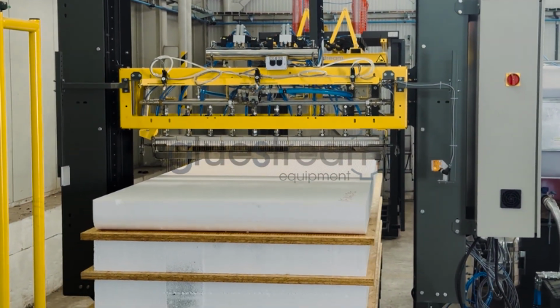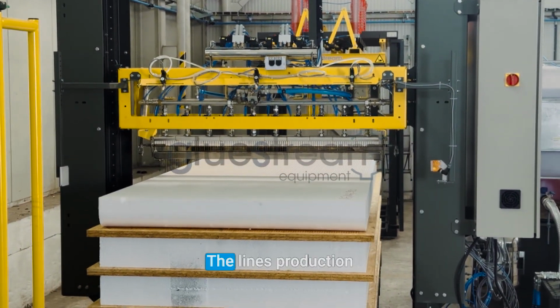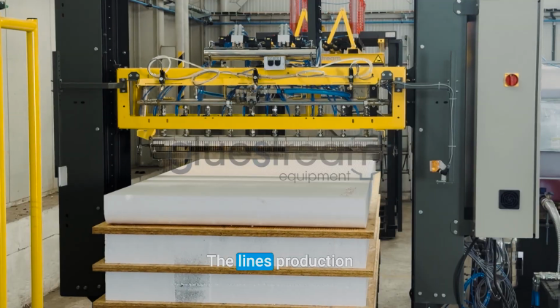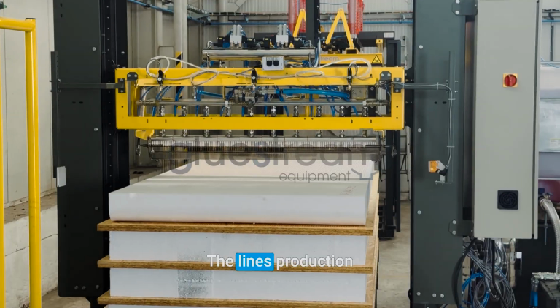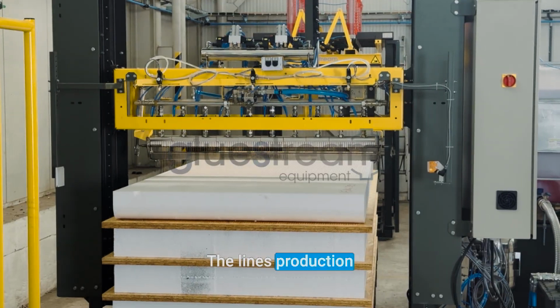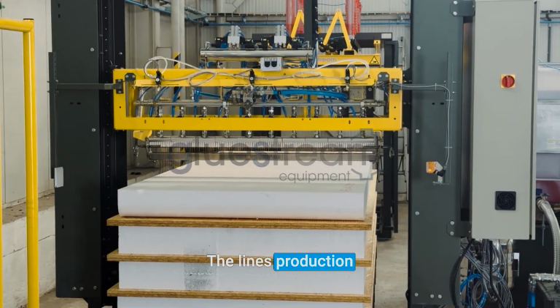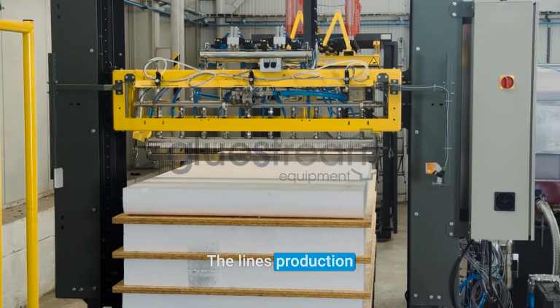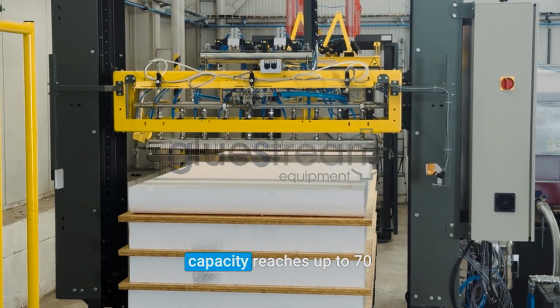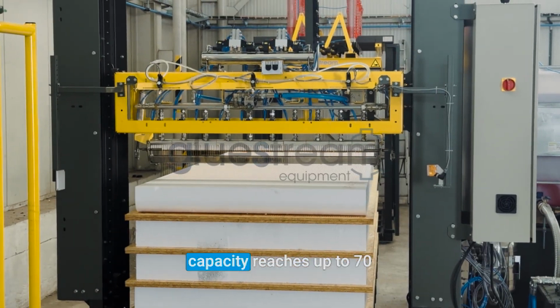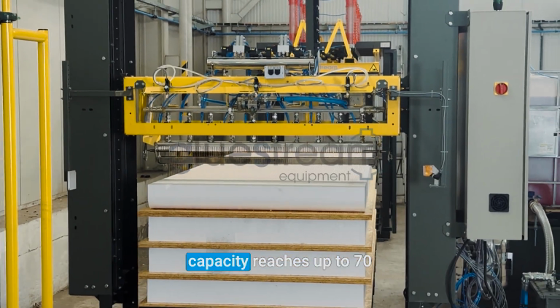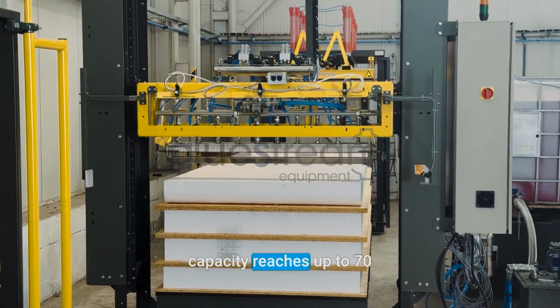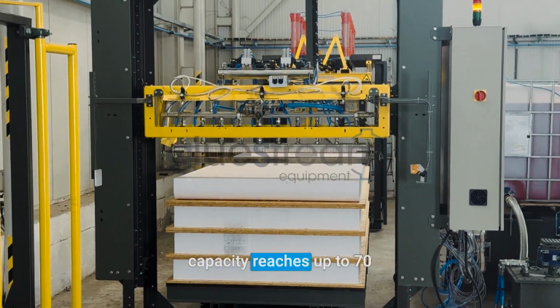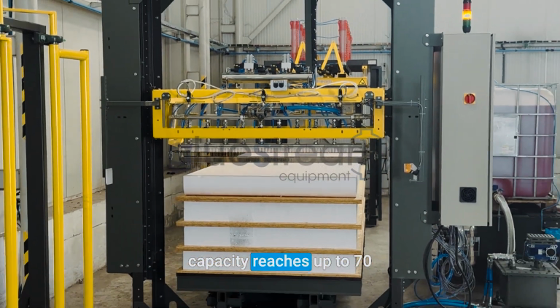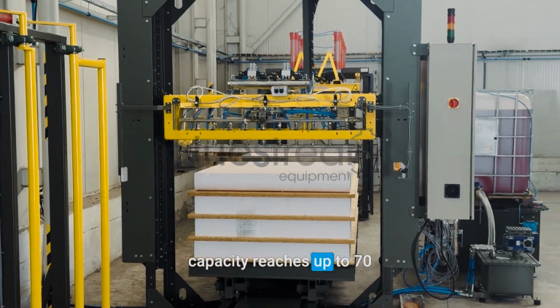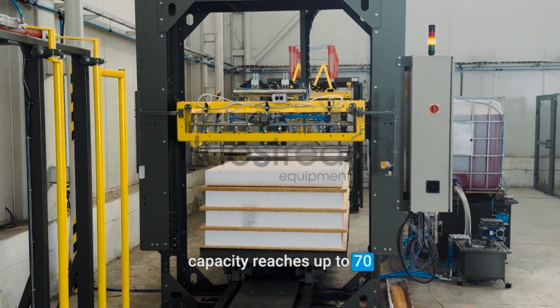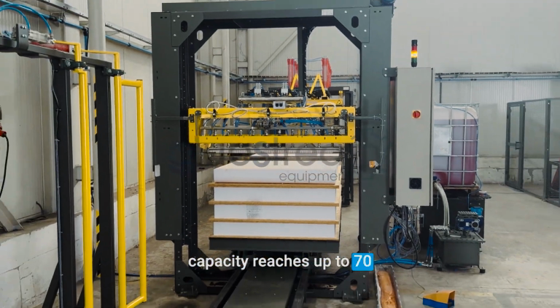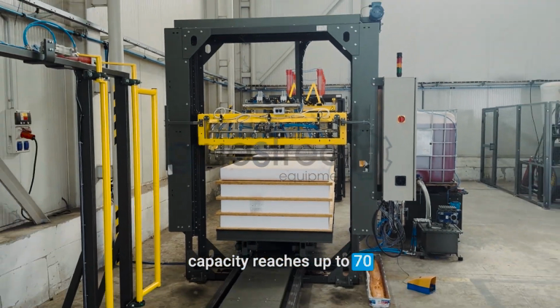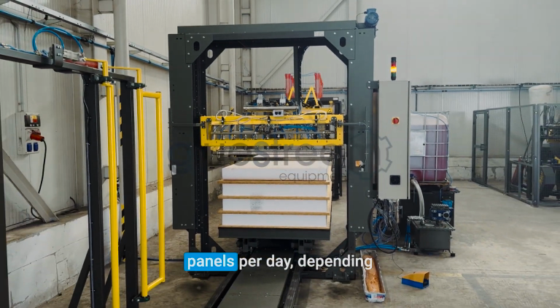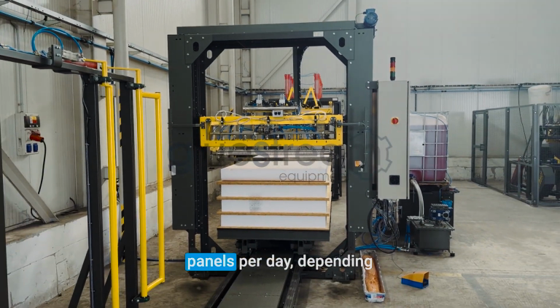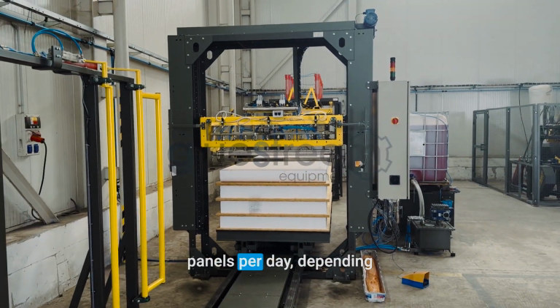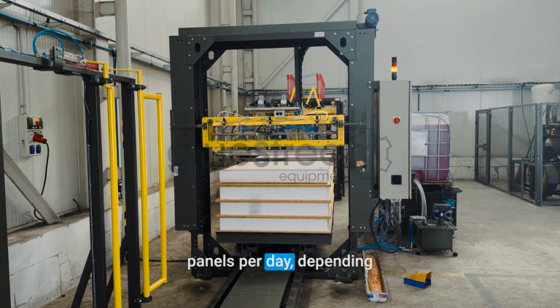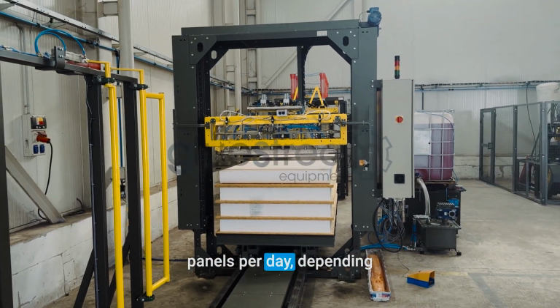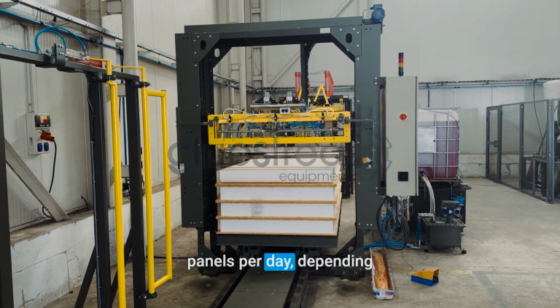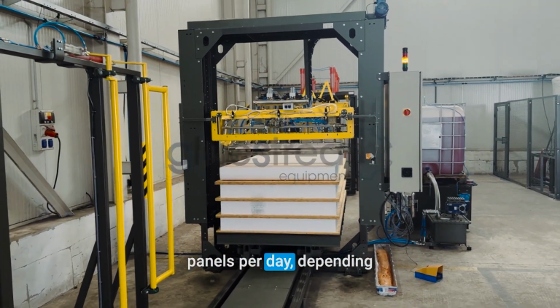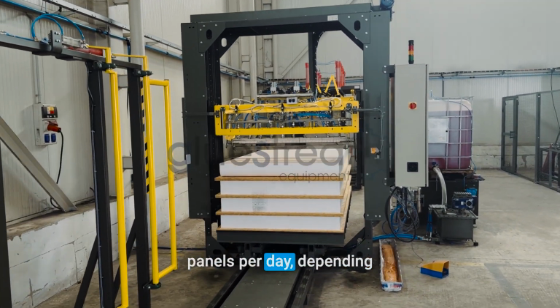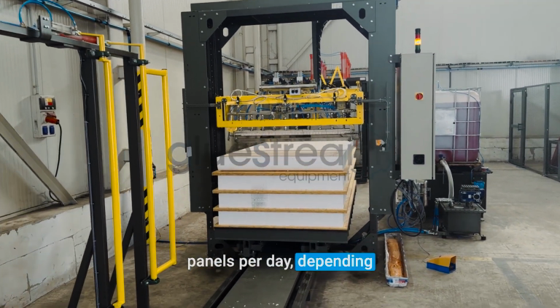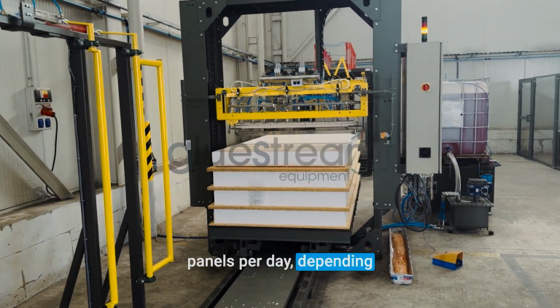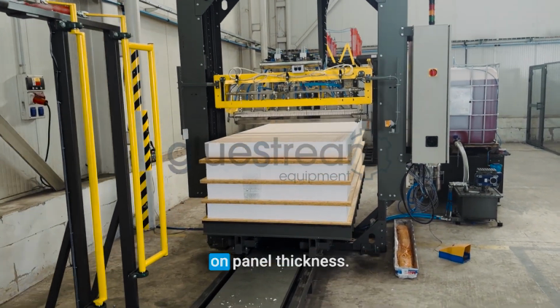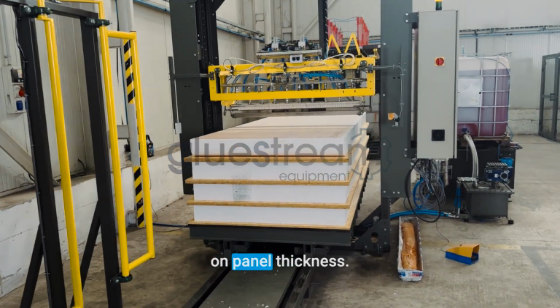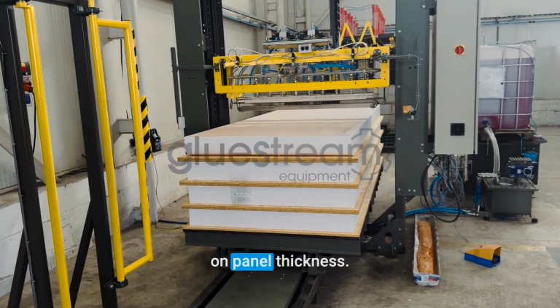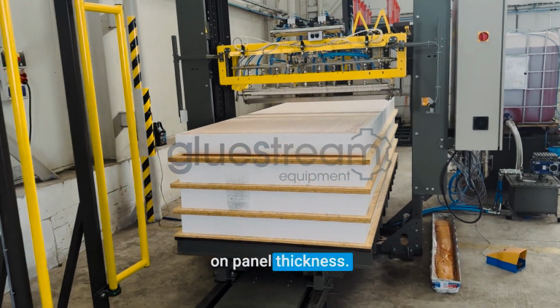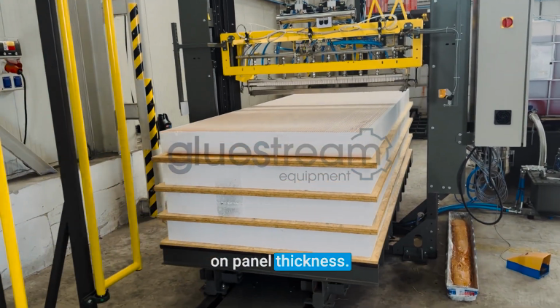The line's production capacity reaches up to 70 panels per day, depending on panel thickness.